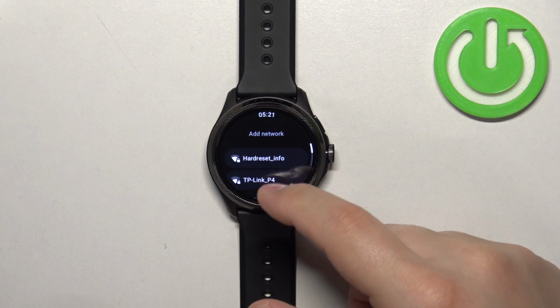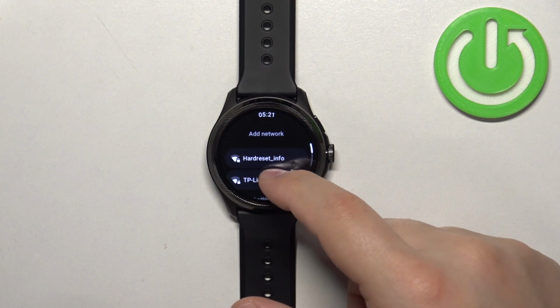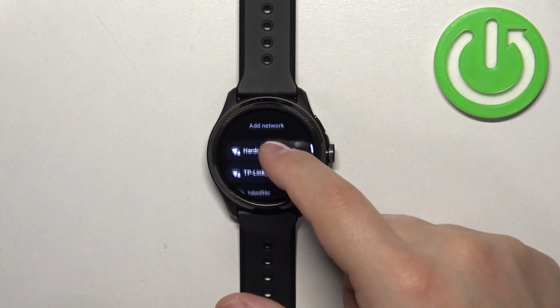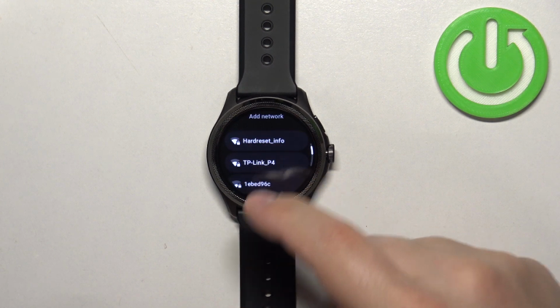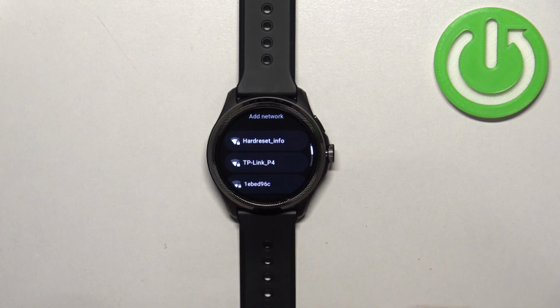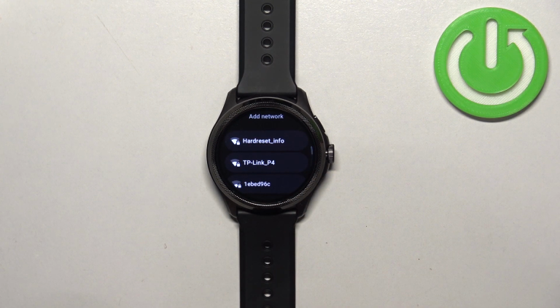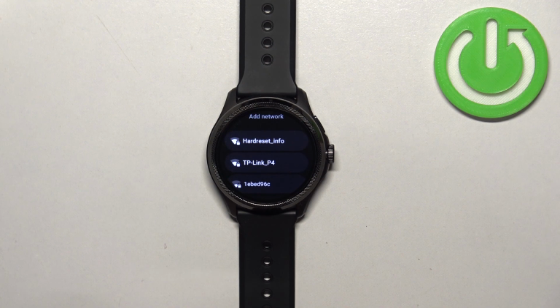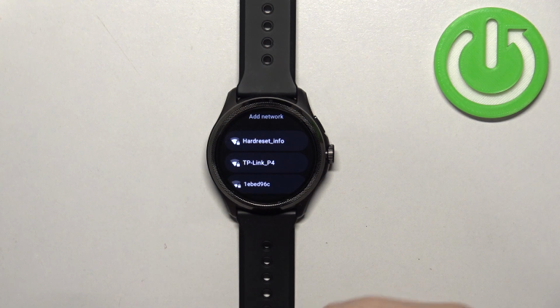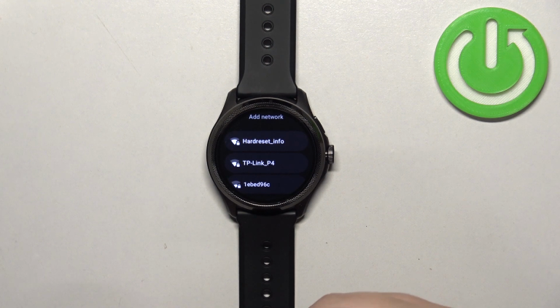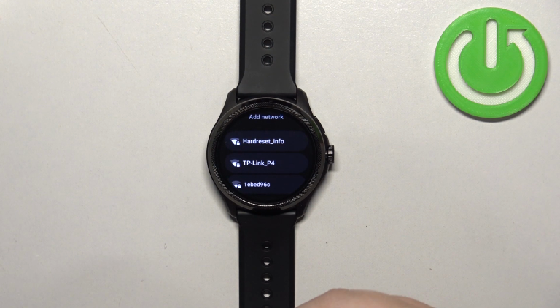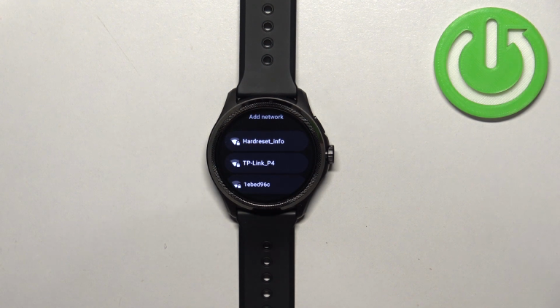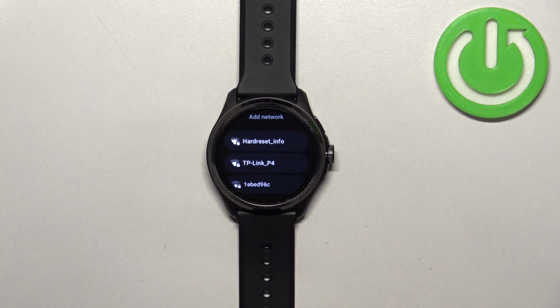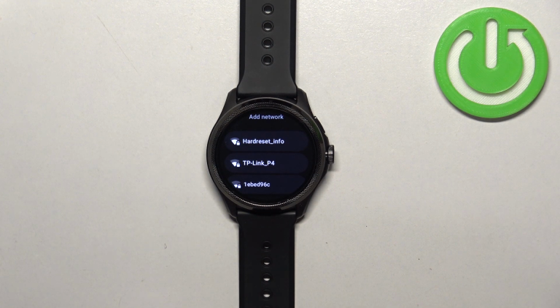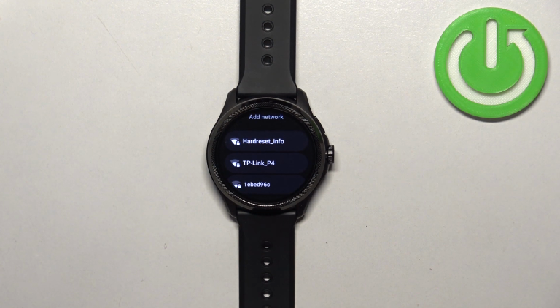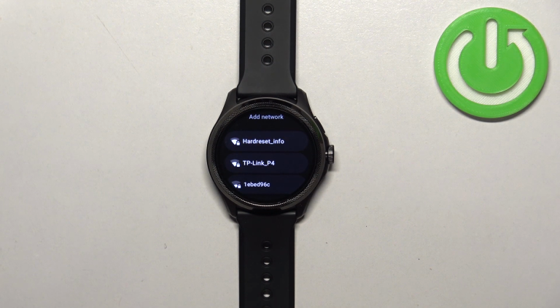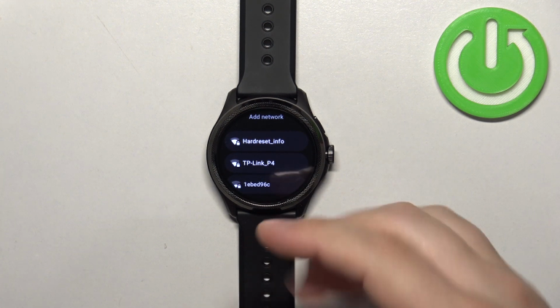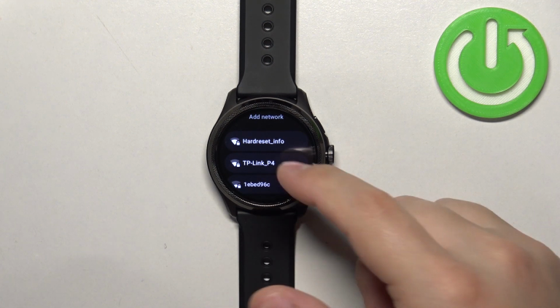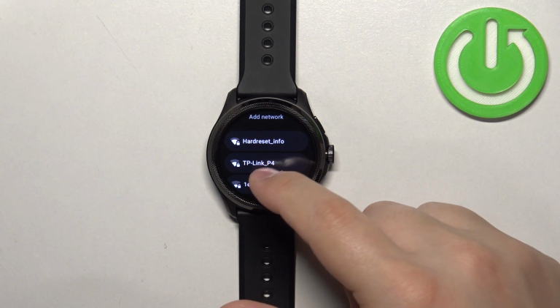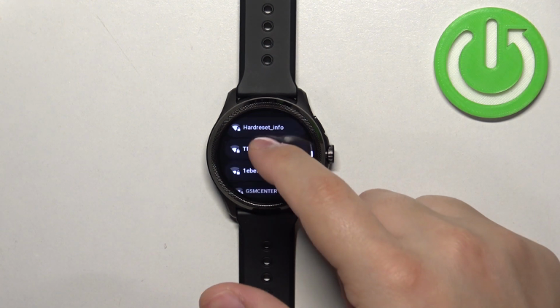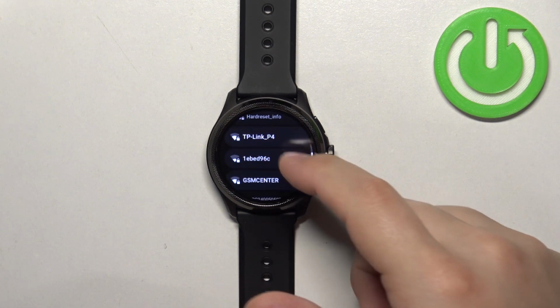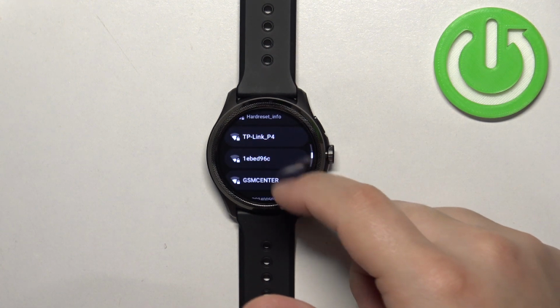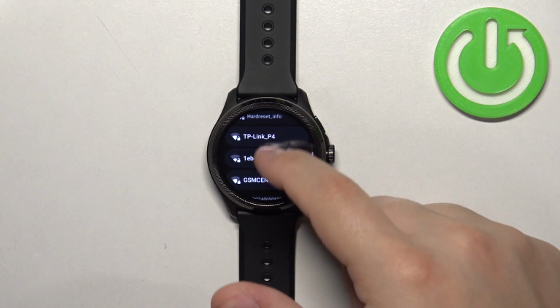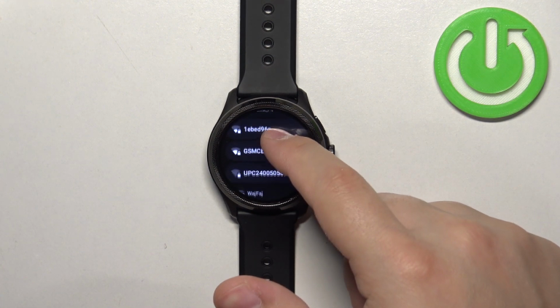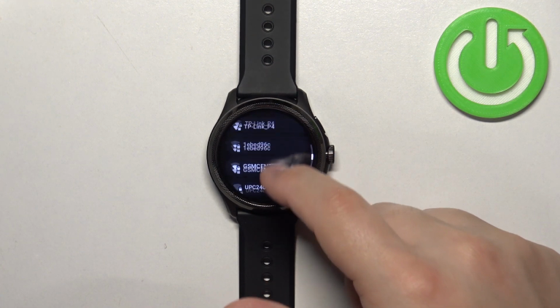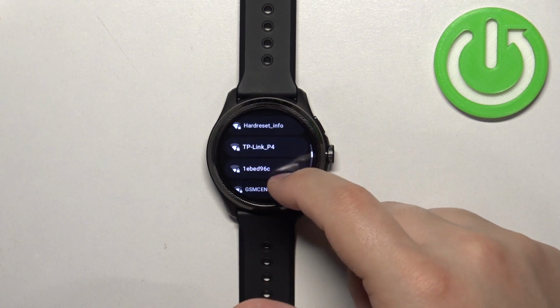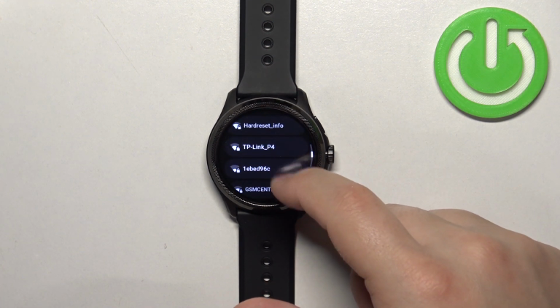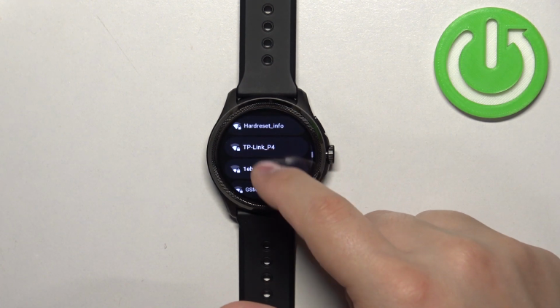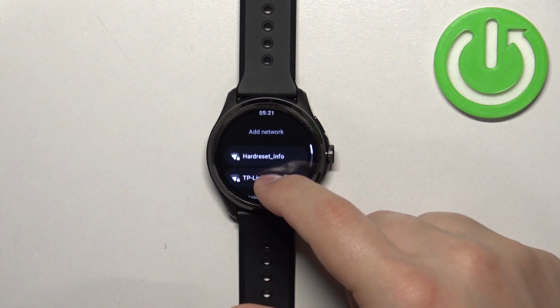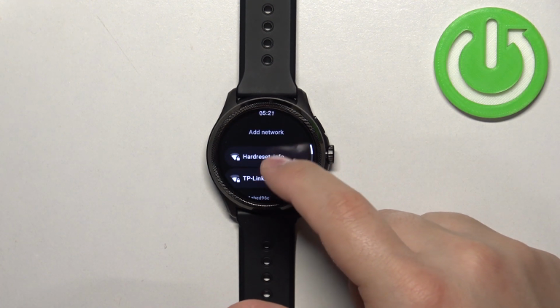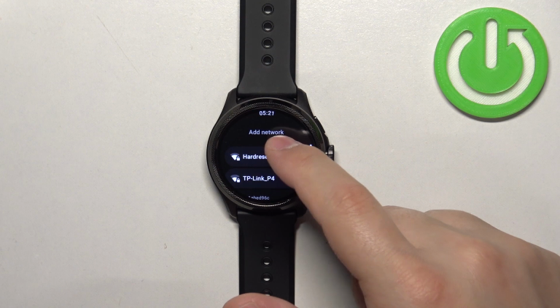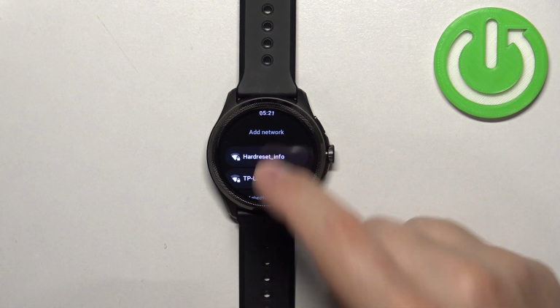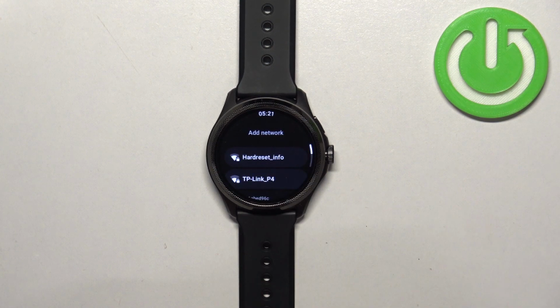And here you will see the list of networks you can connect to. Find the network you want to connect to, and once you find it tap on it.